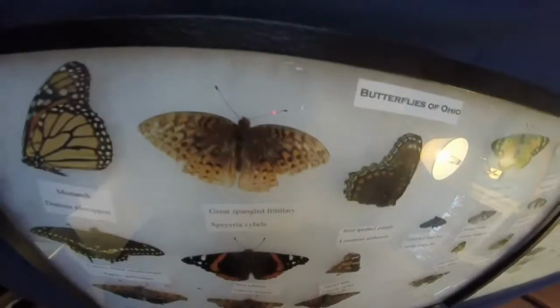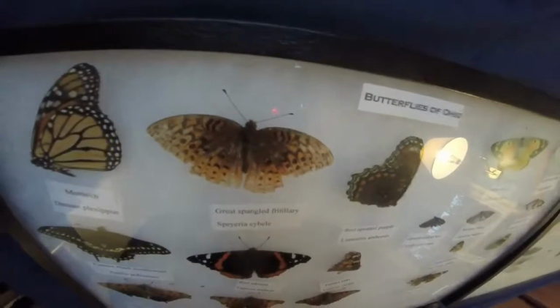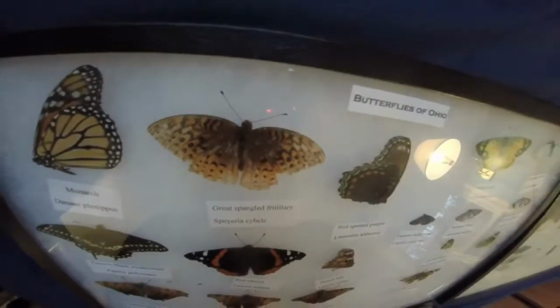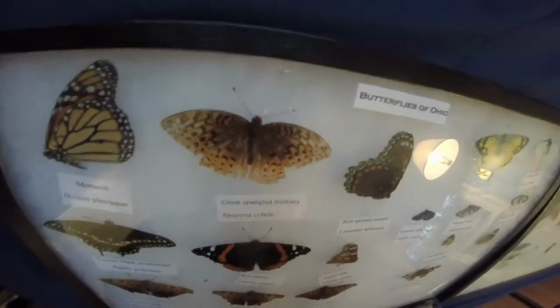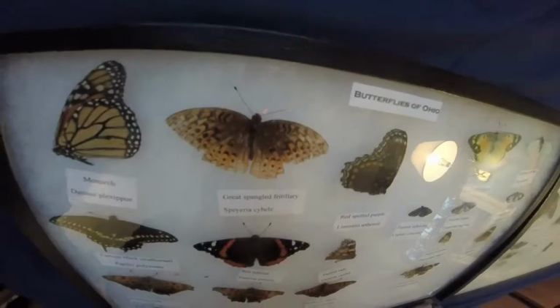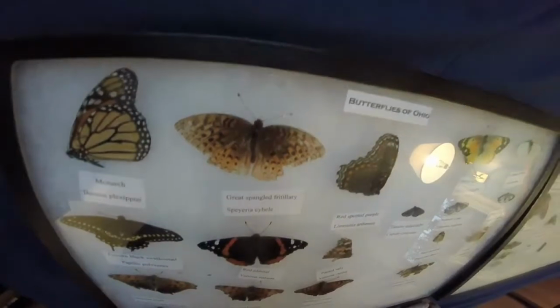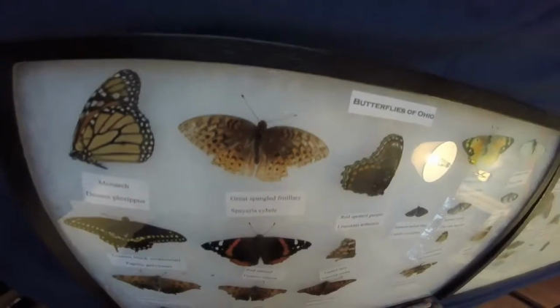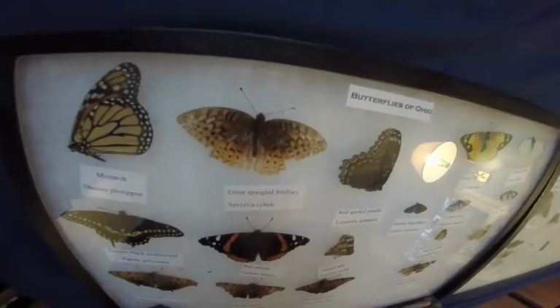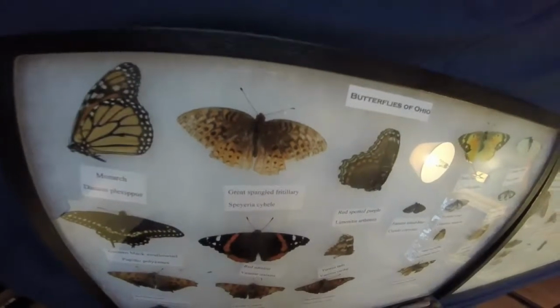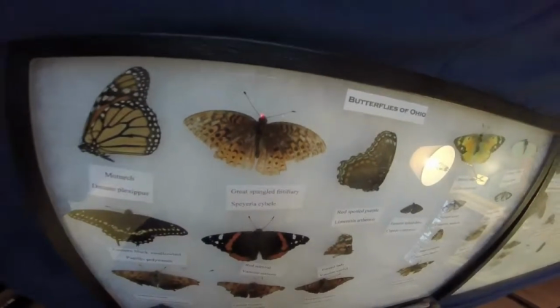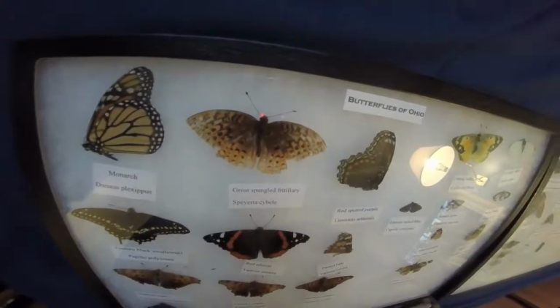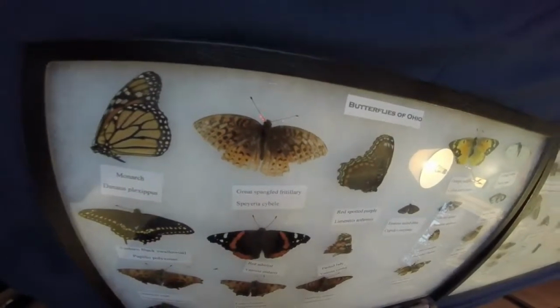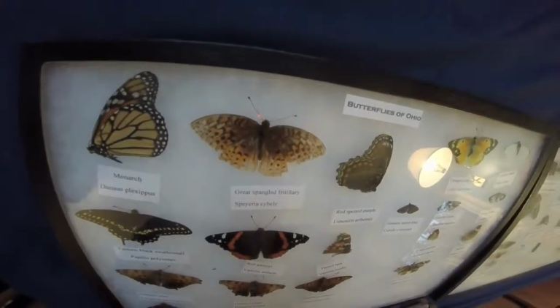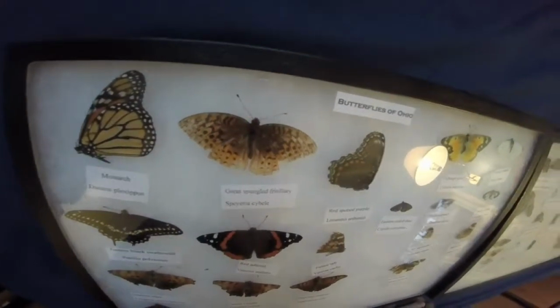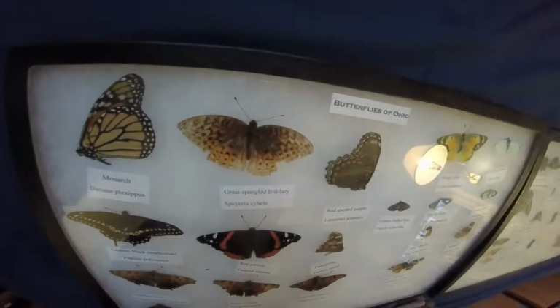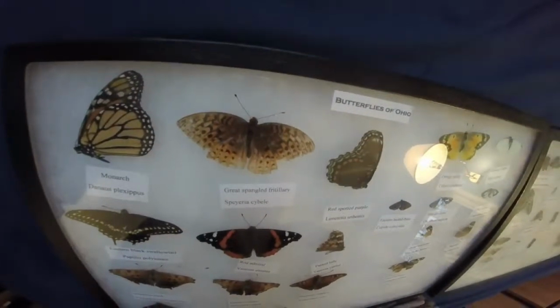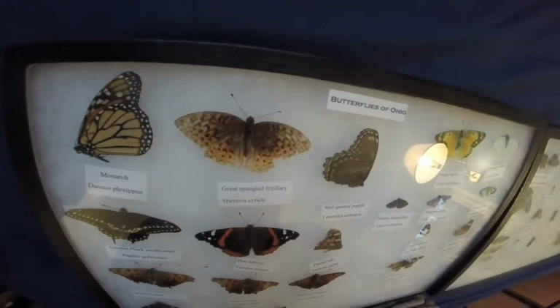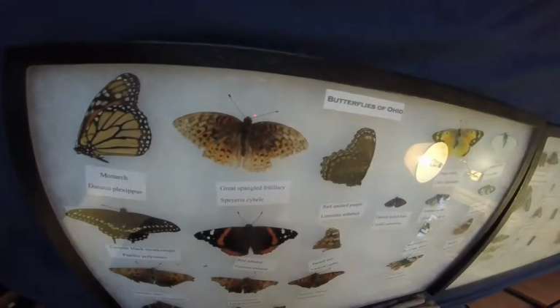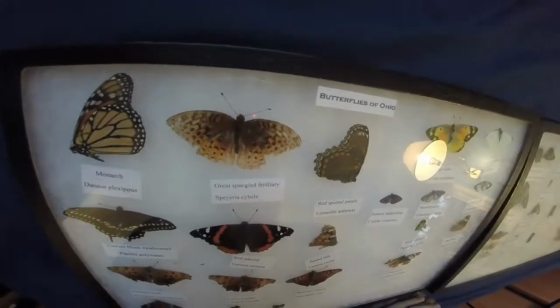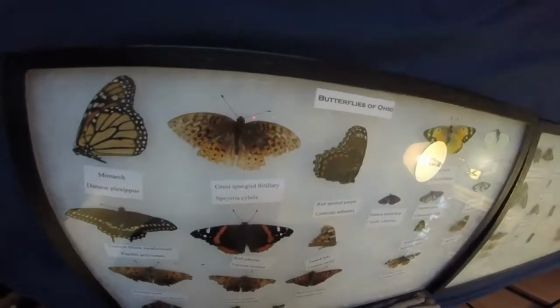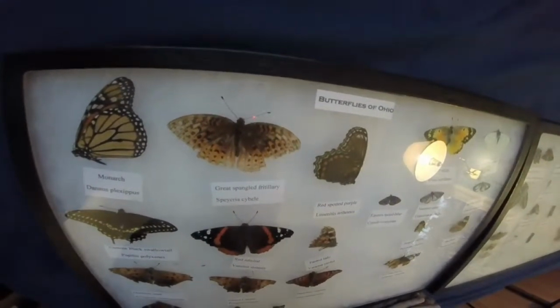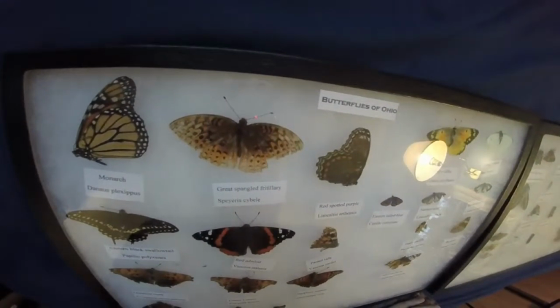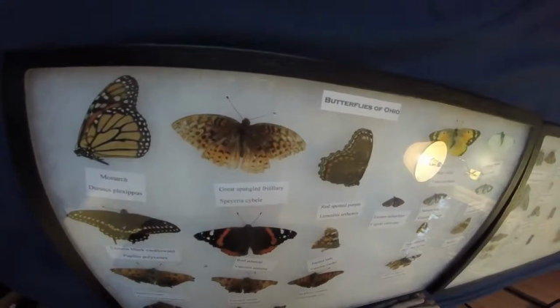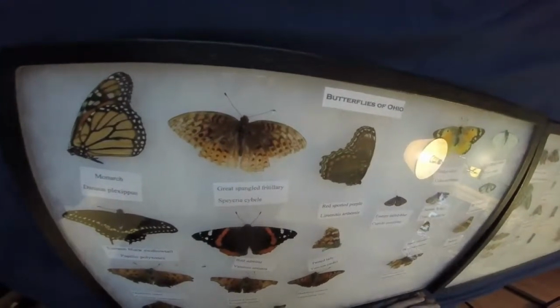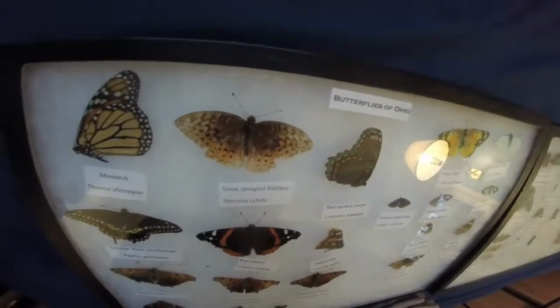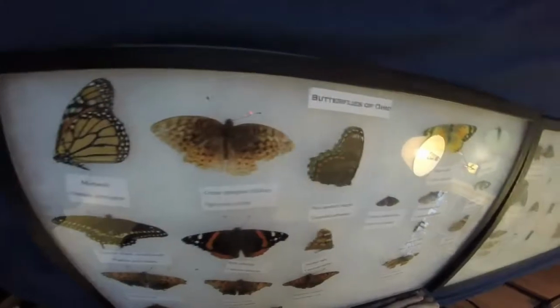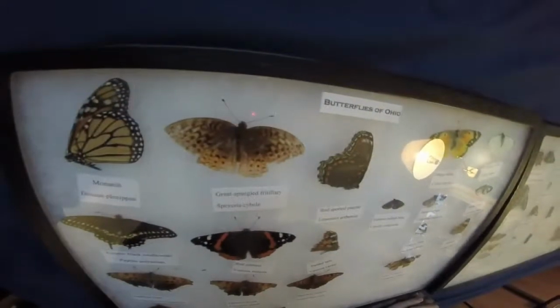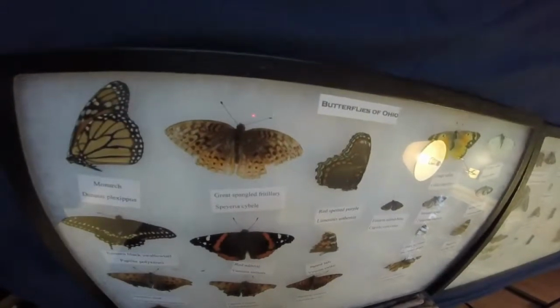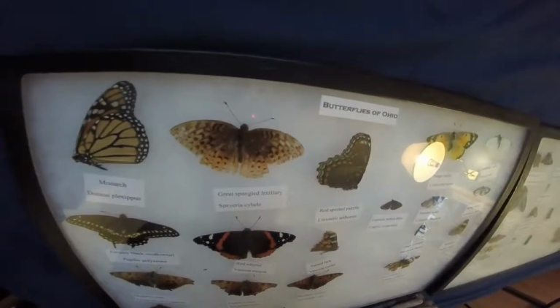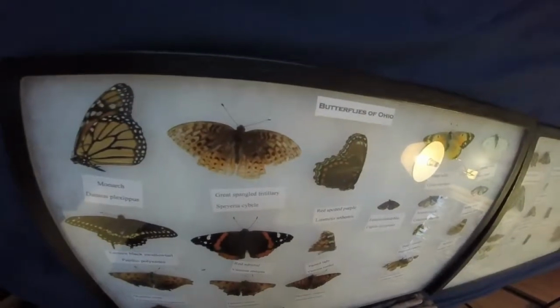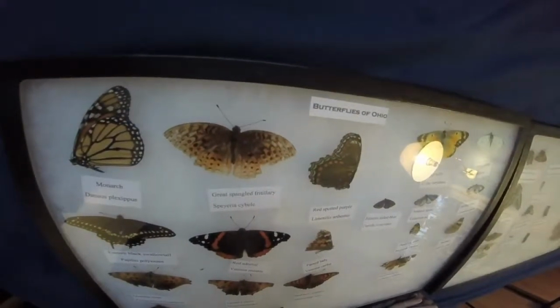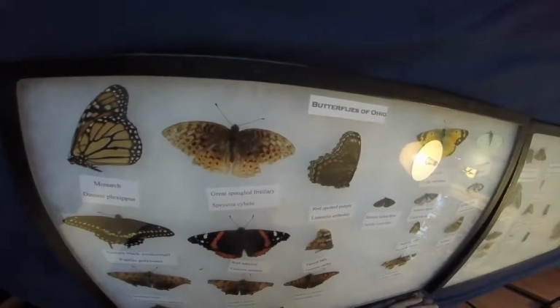Great Spangled Fritillary — found it dead in my backyard. Looks like a bird was getting to it.